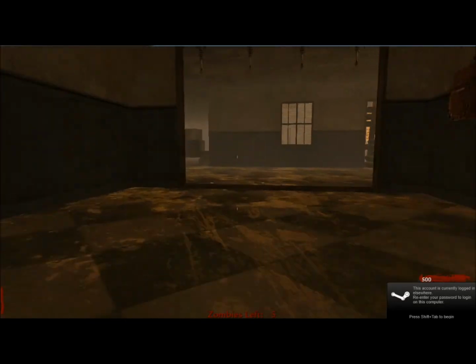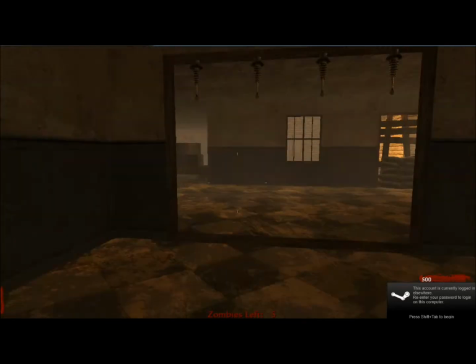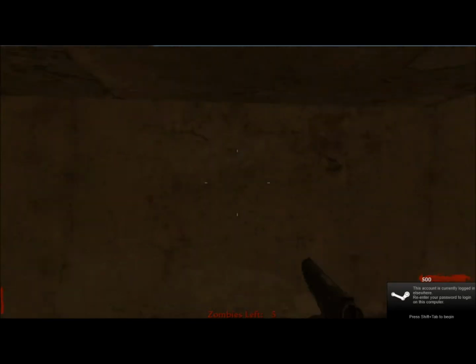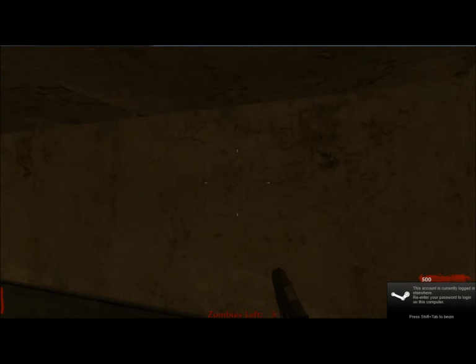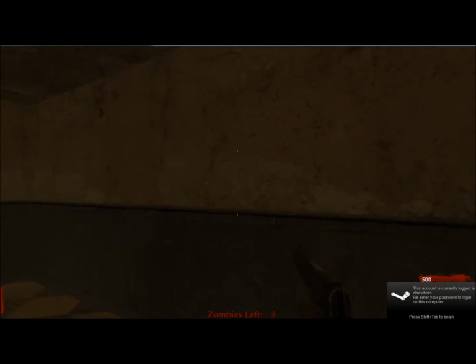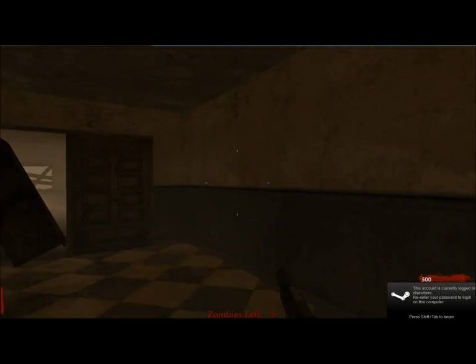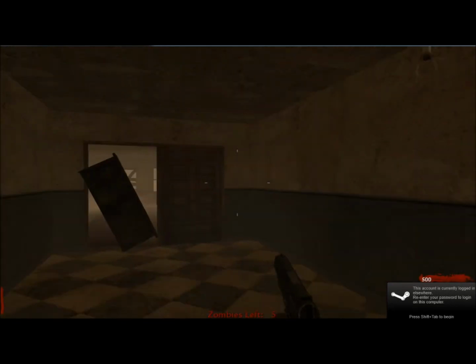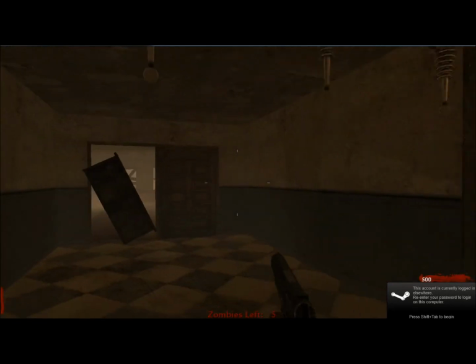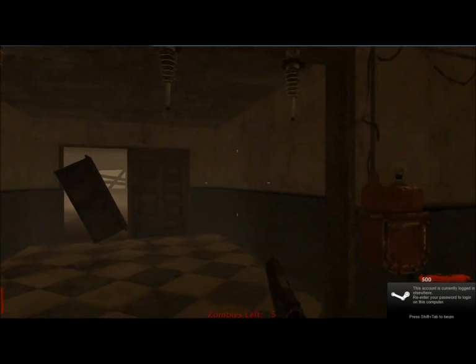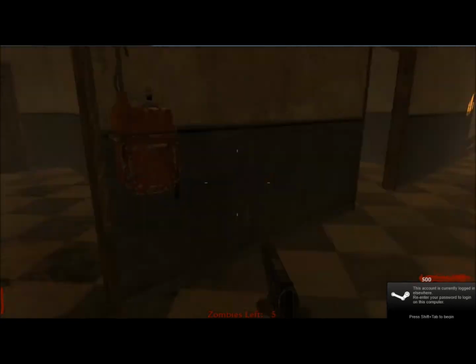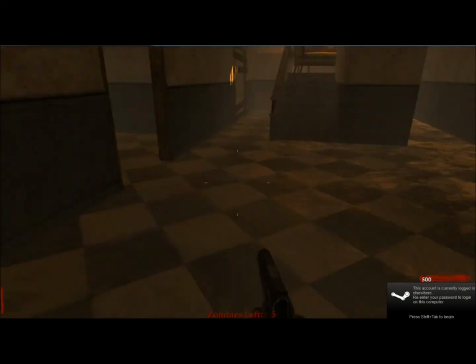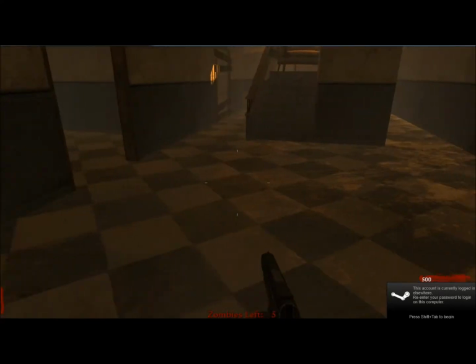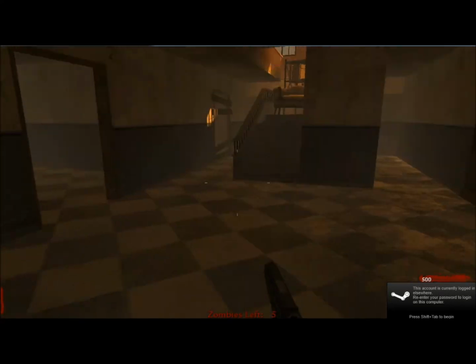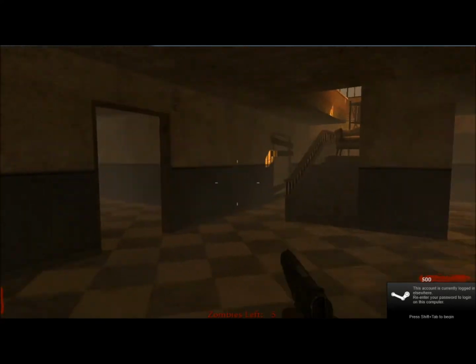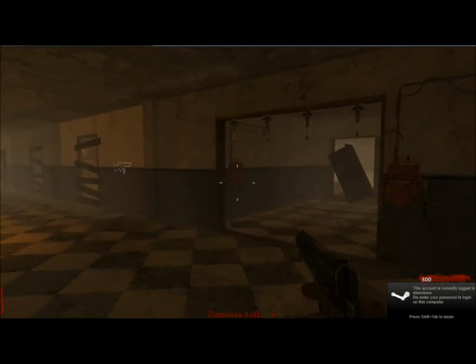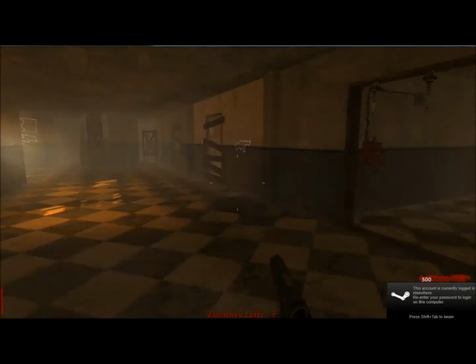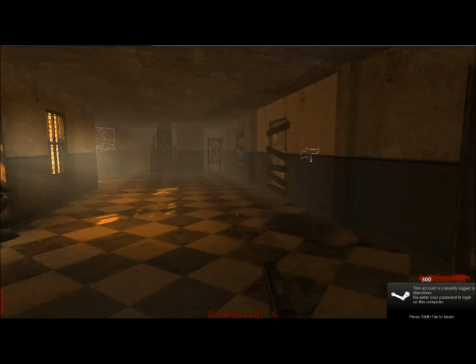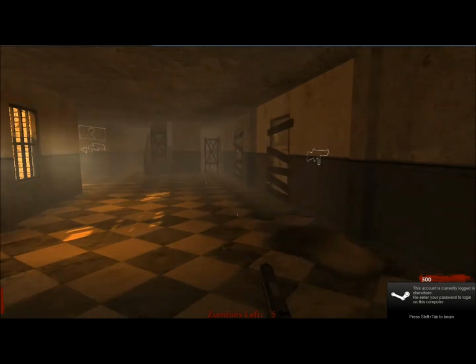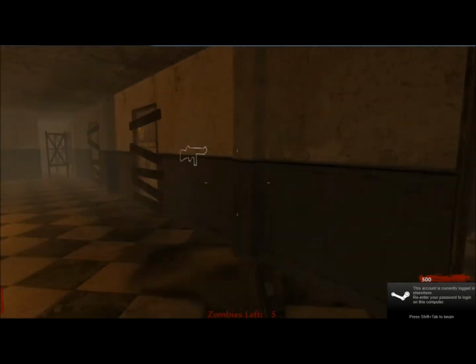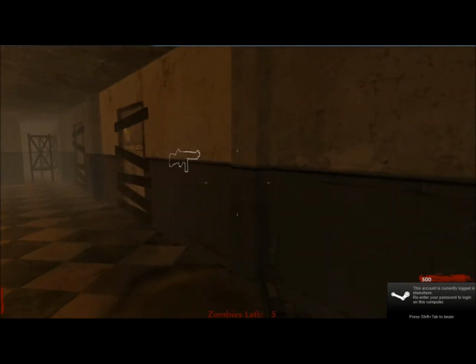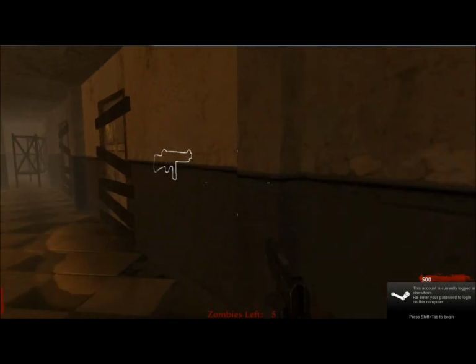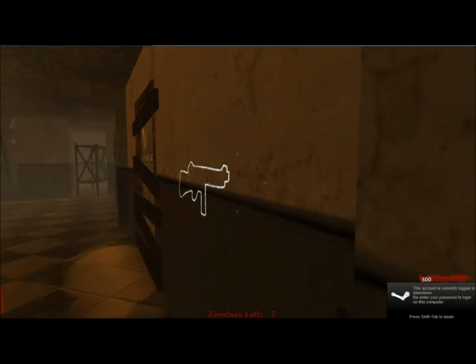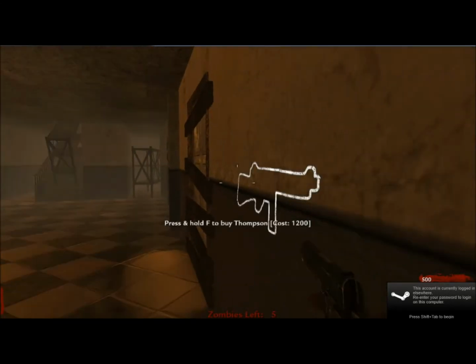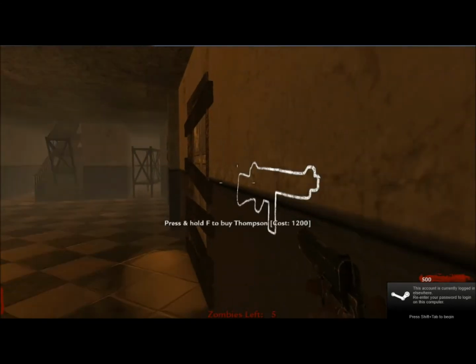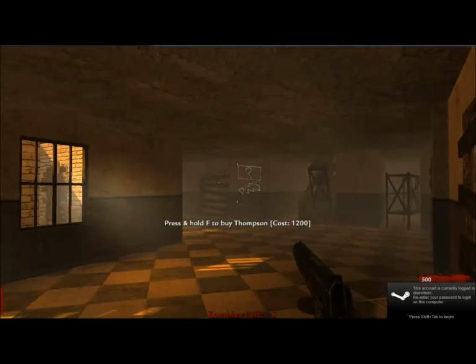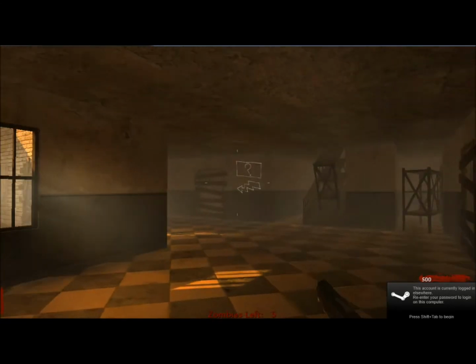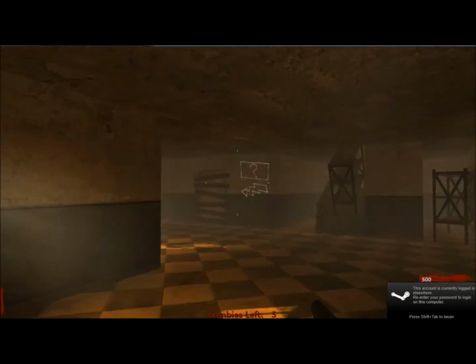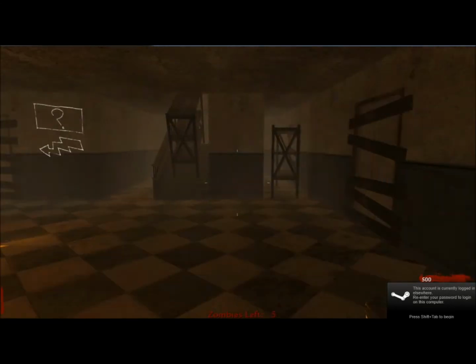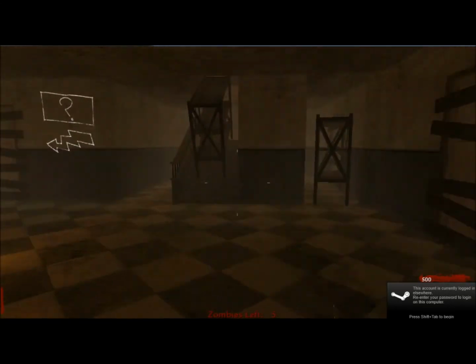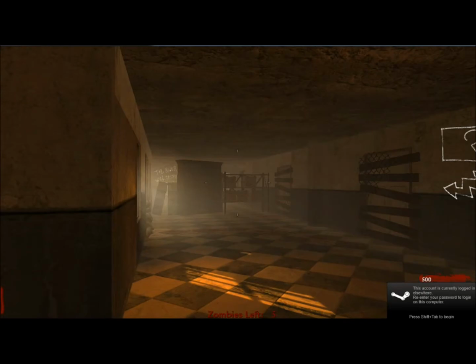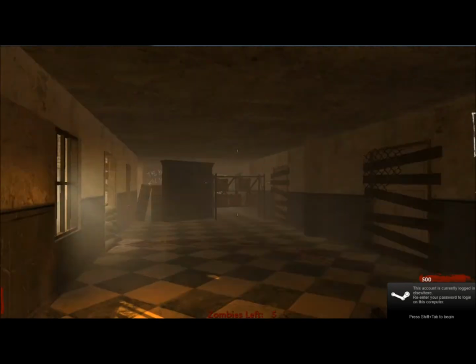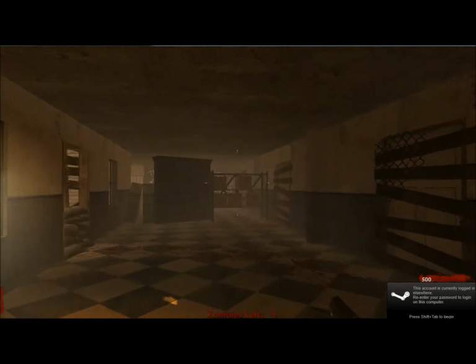So yes, that is a quick way to get through to this room — saves you 1000 points. You're able to get a Thompson, or do whatever you want.